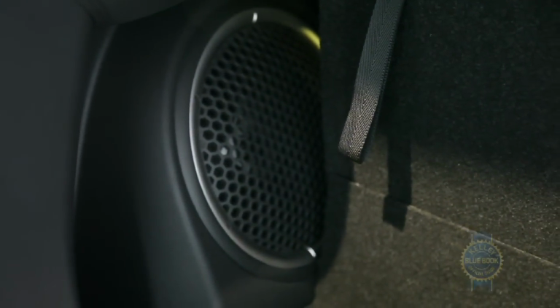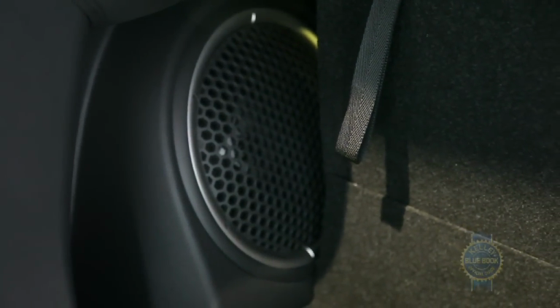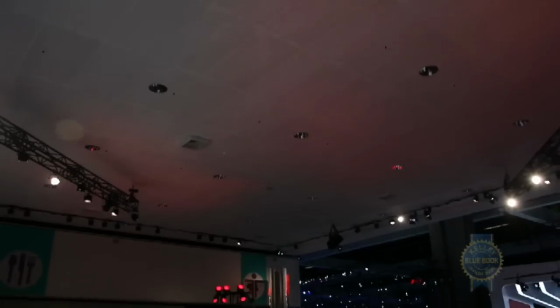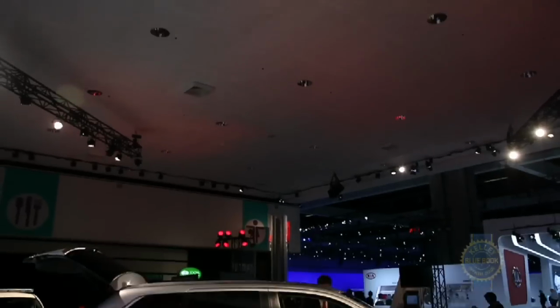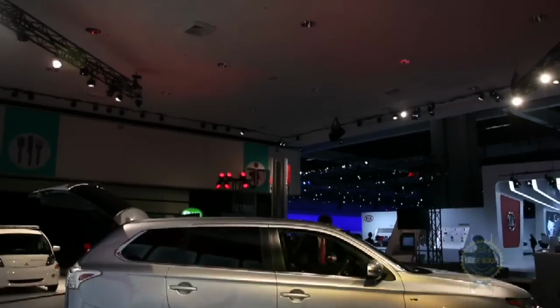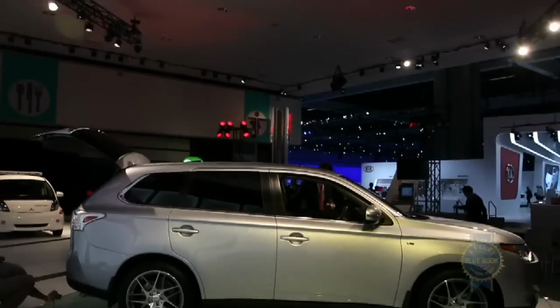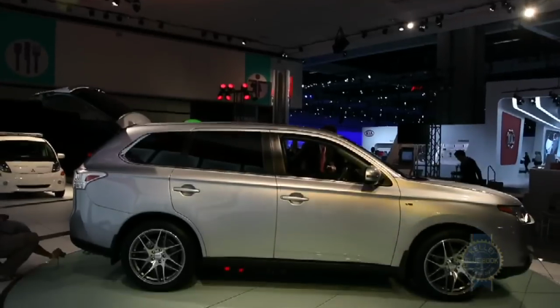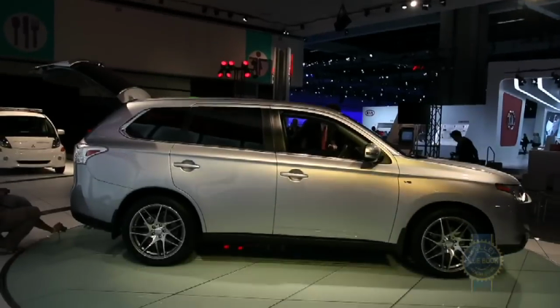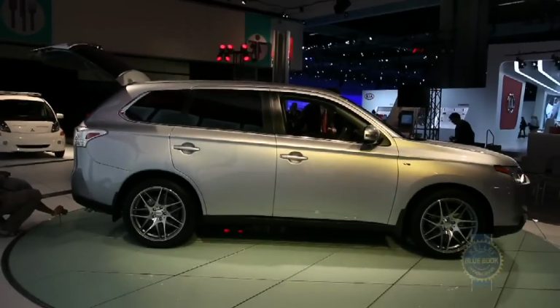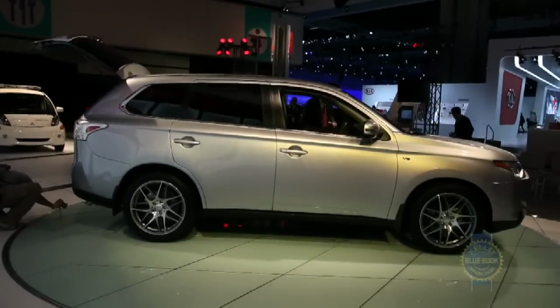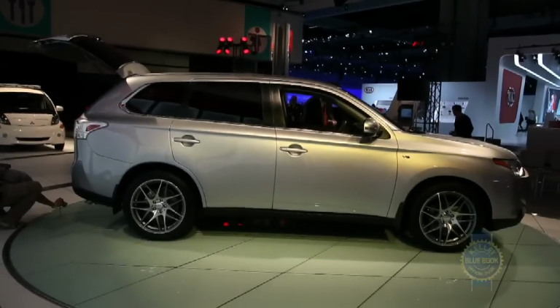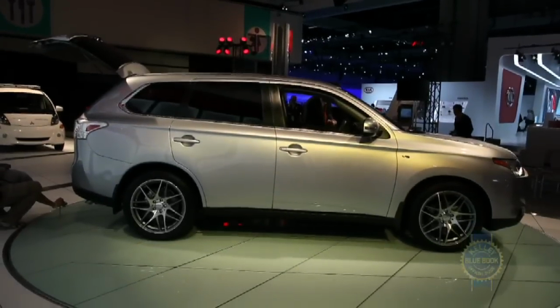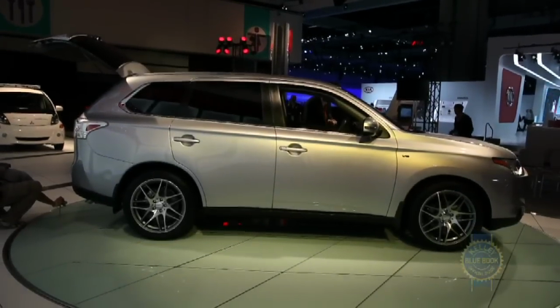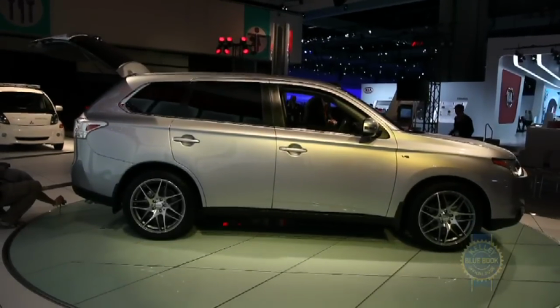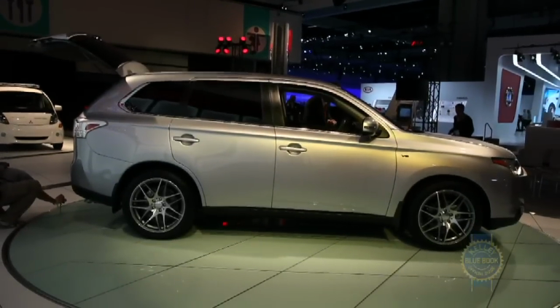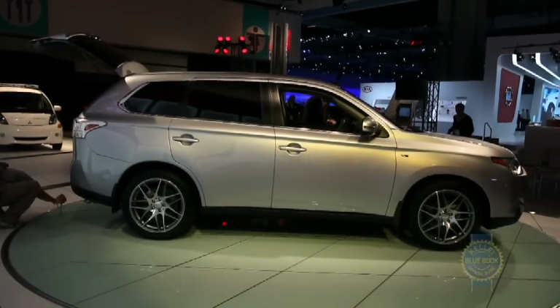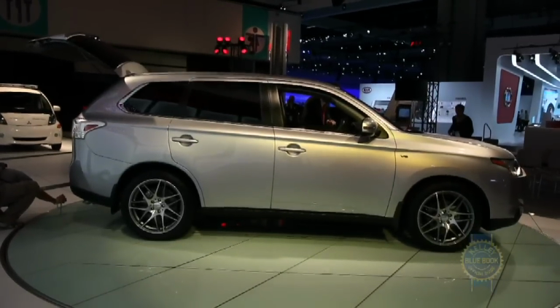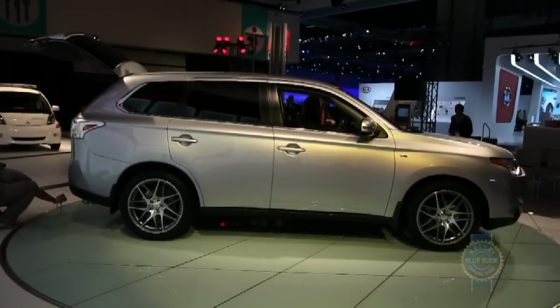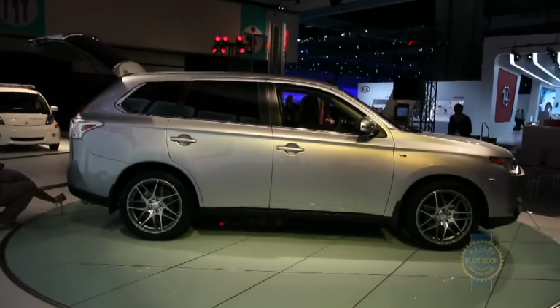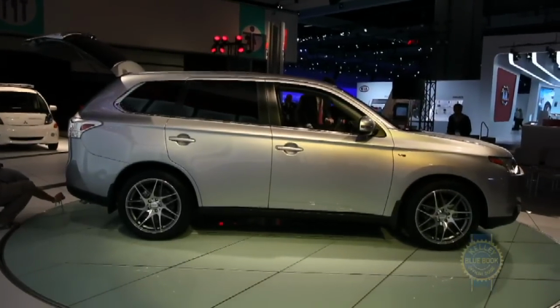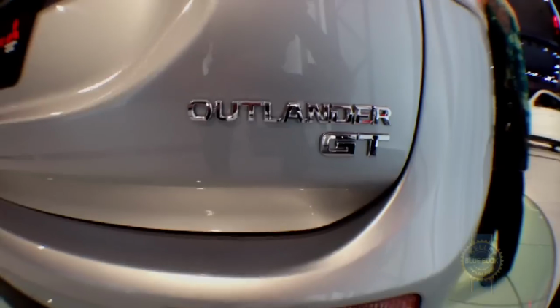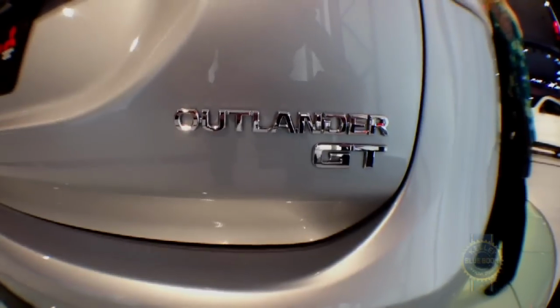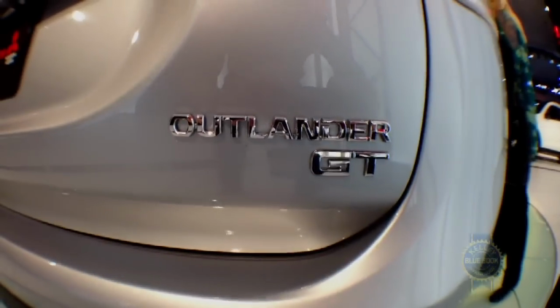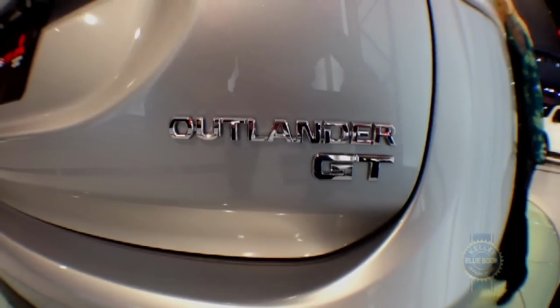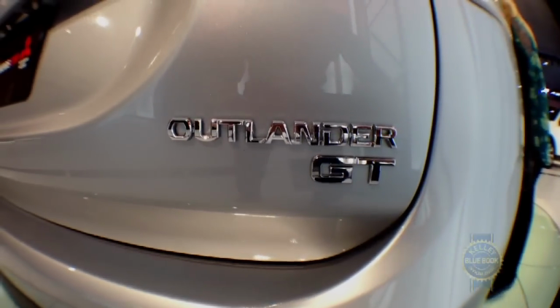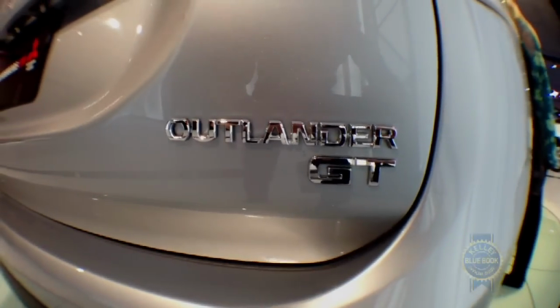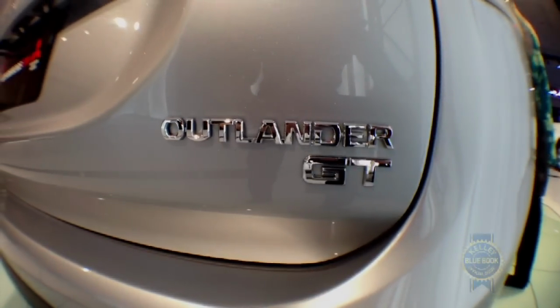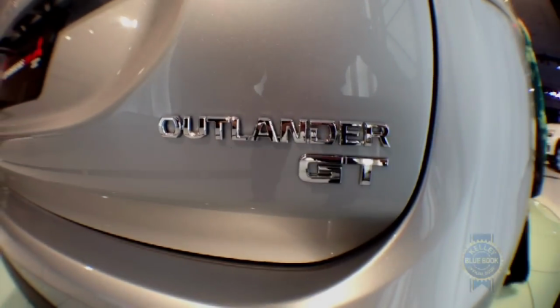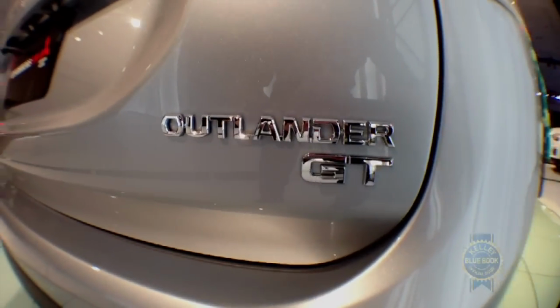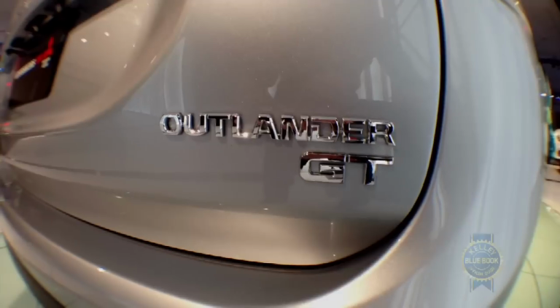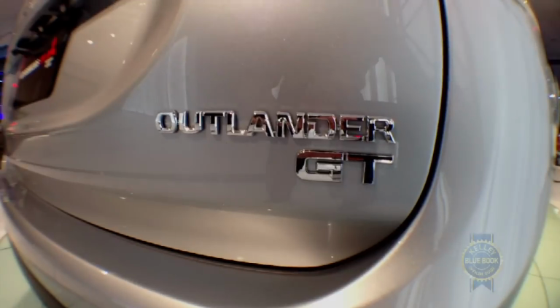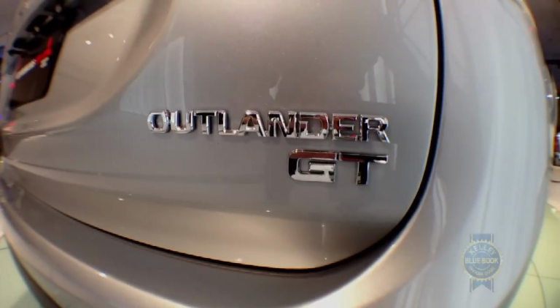The 2014 Mitsubishi Outlander goes on sale in early 2013, with prices to be announced closer to the sale date.